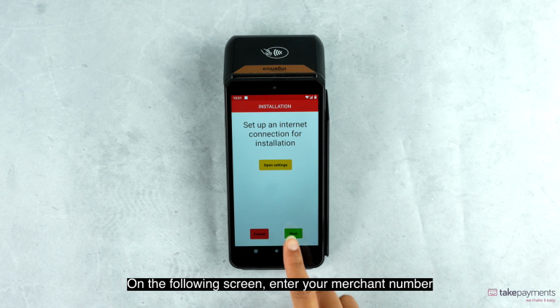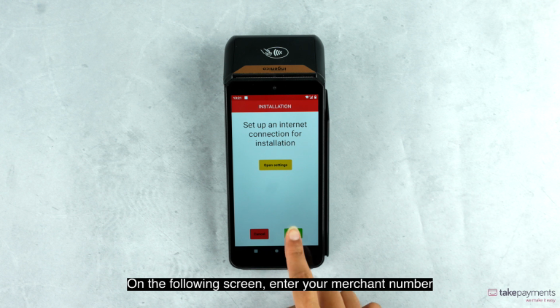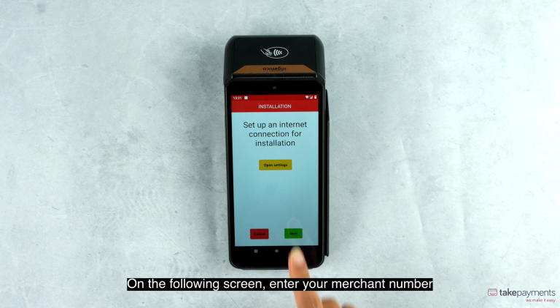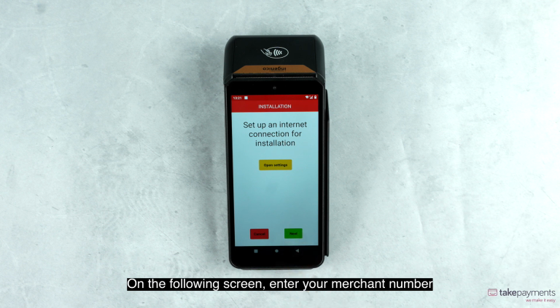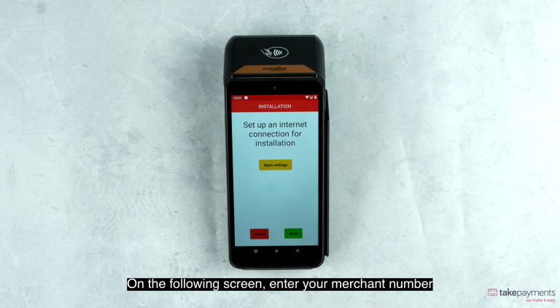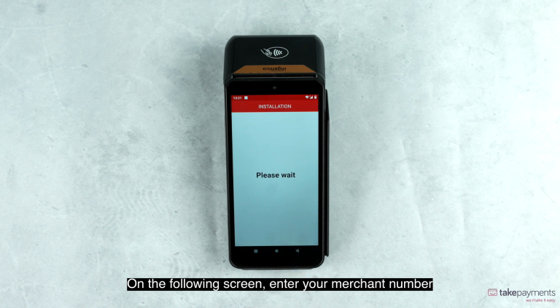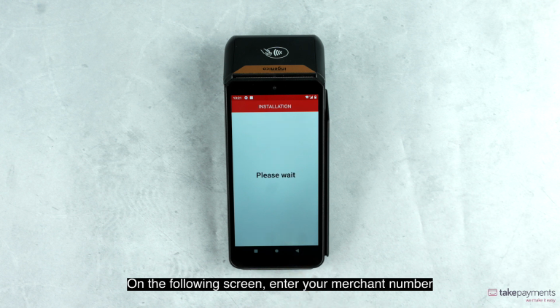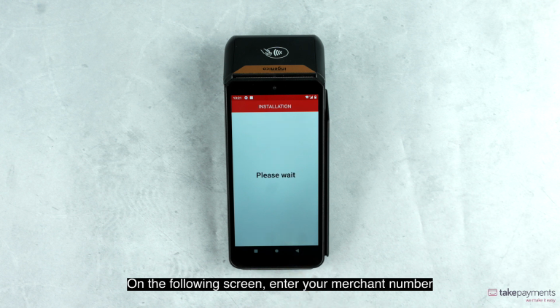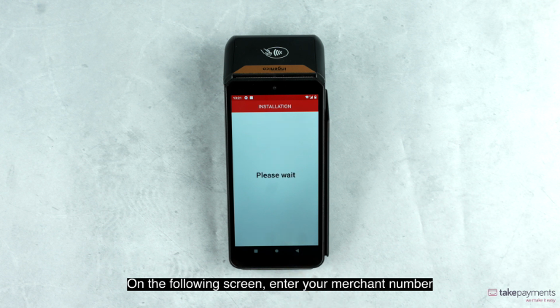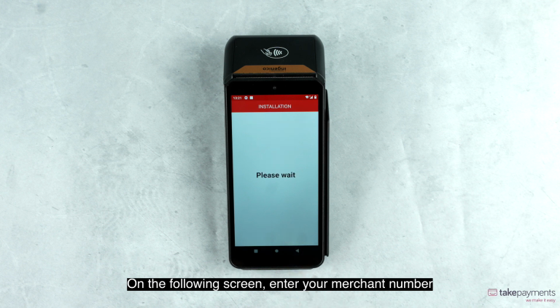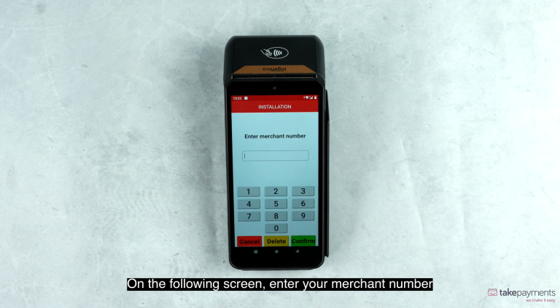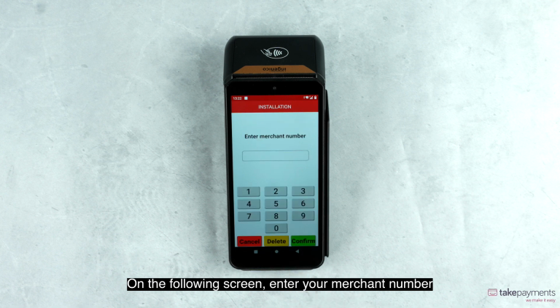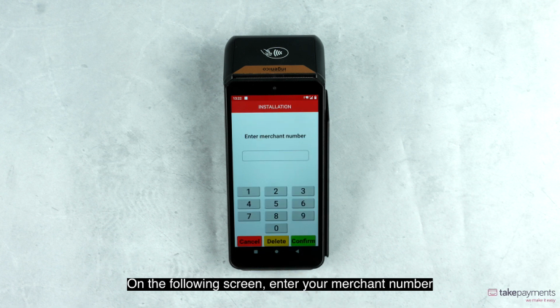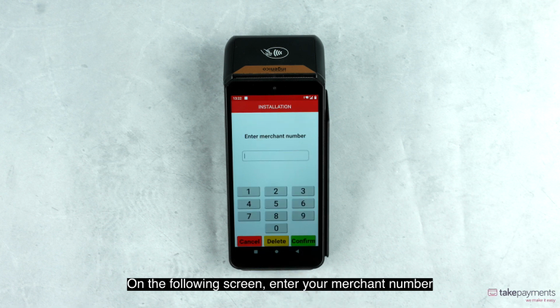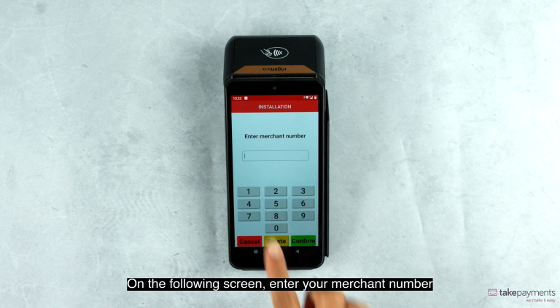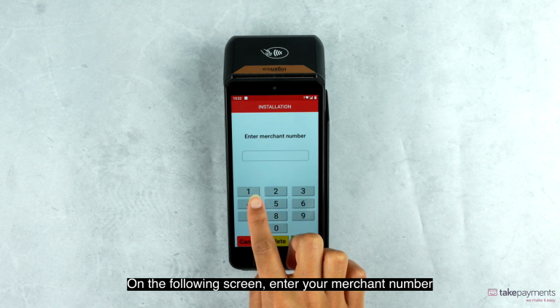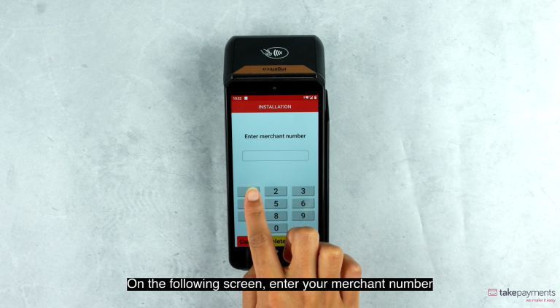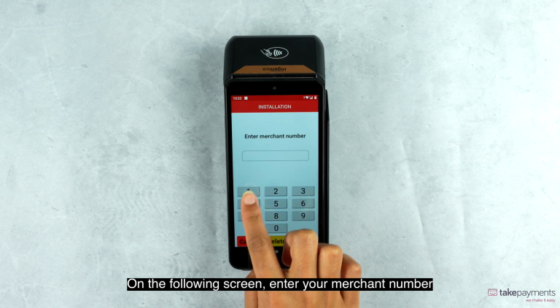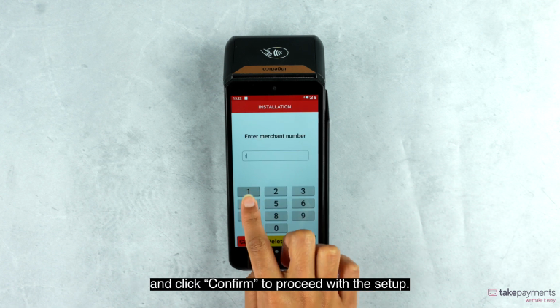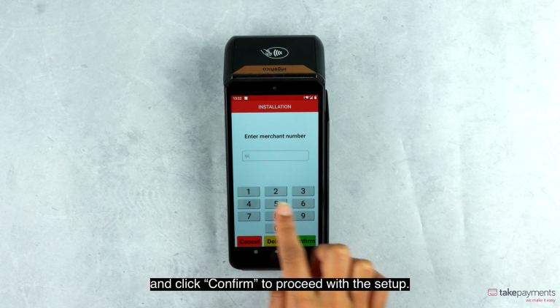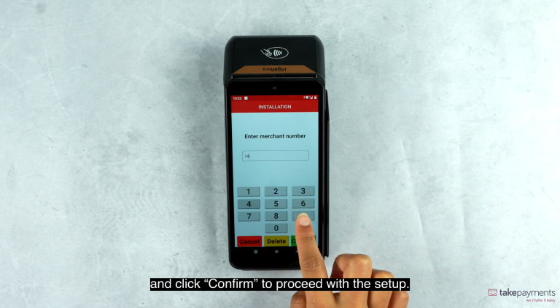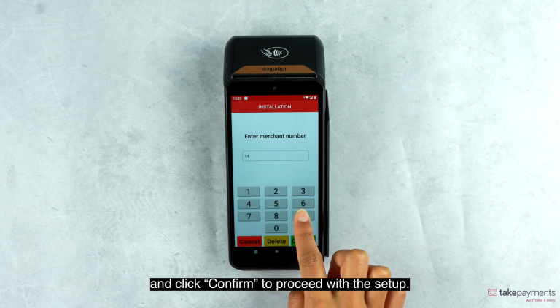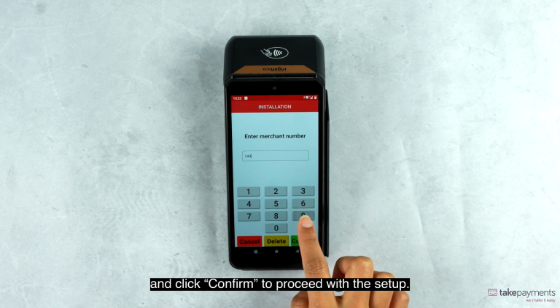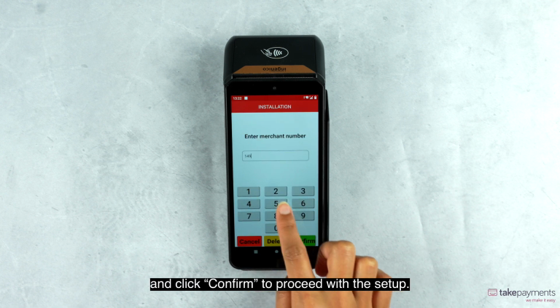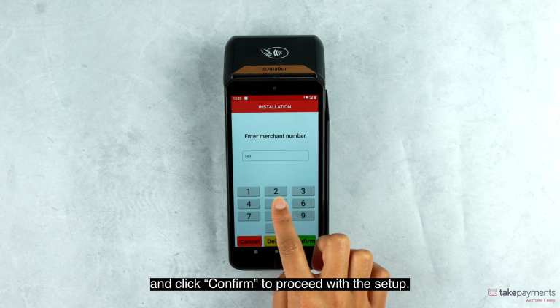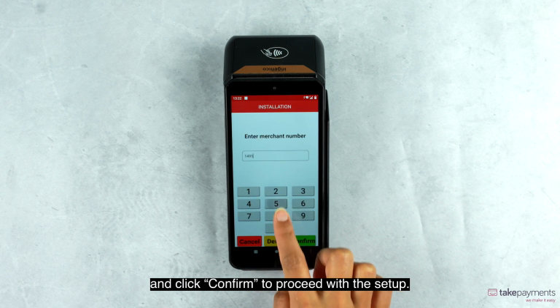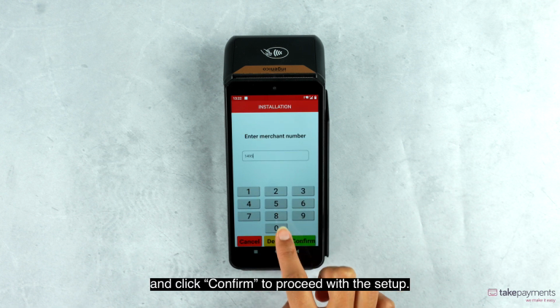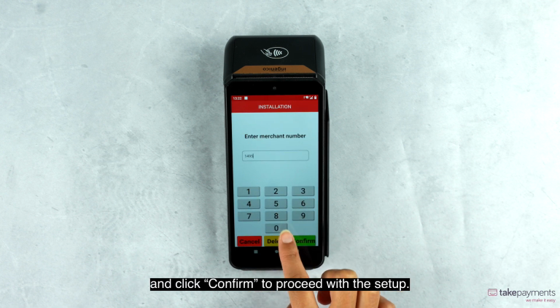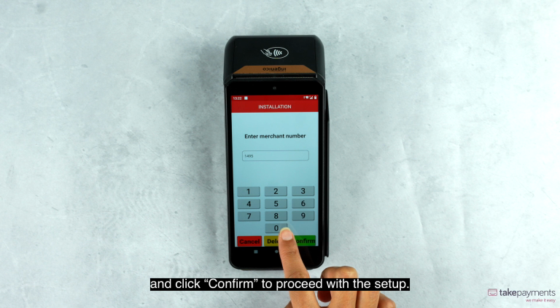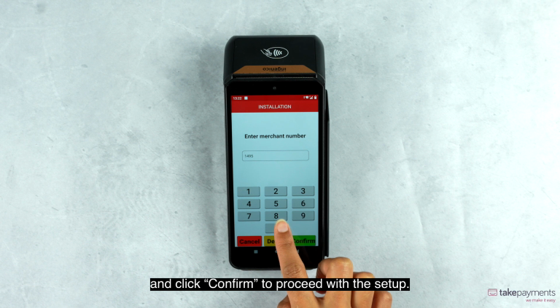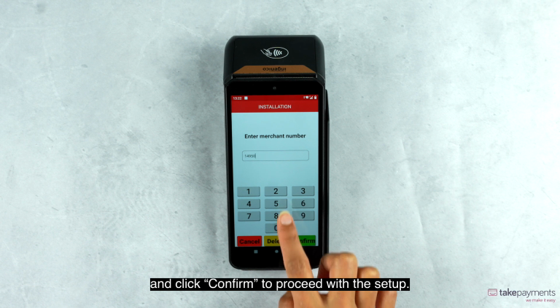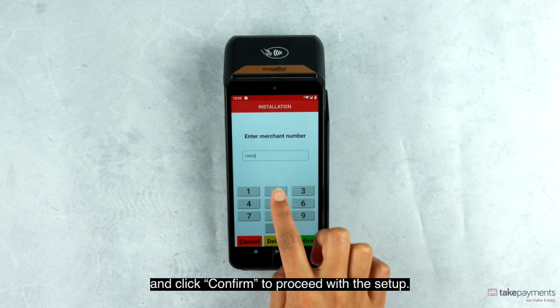On the following screen, enter your merchant number and click confirm to proceed with the setup.